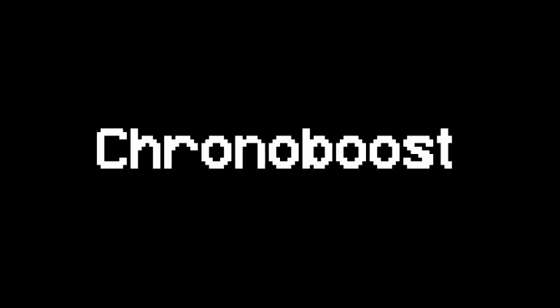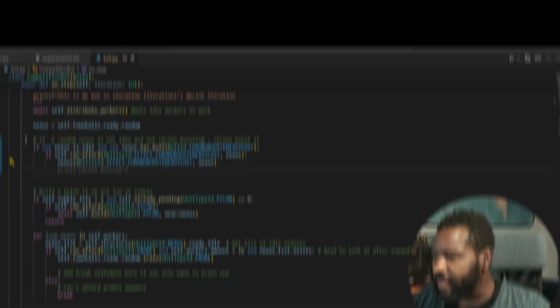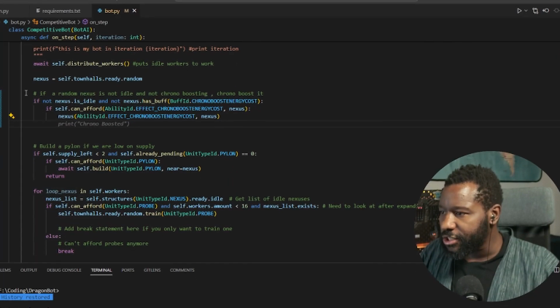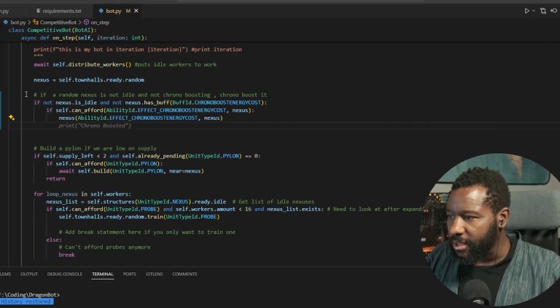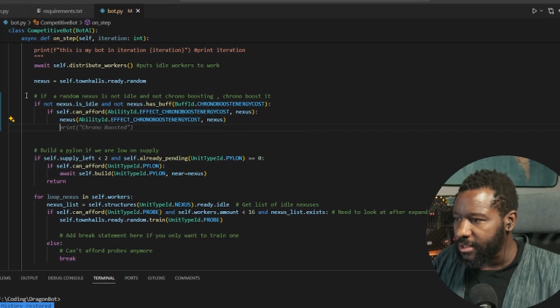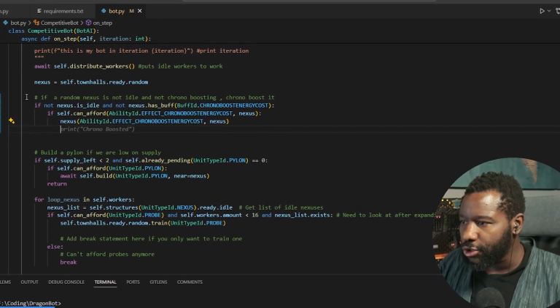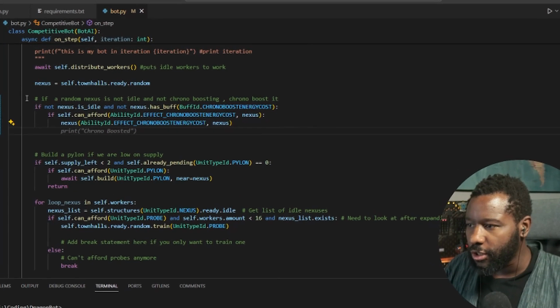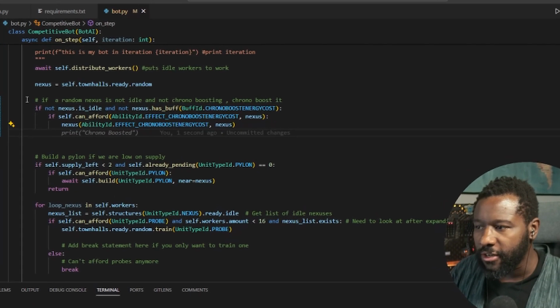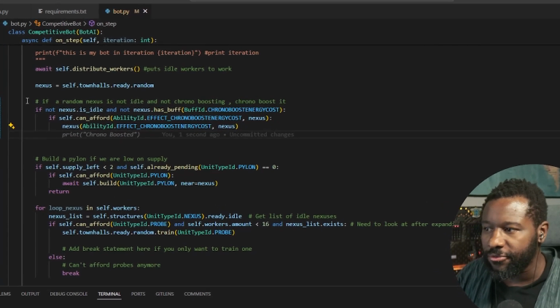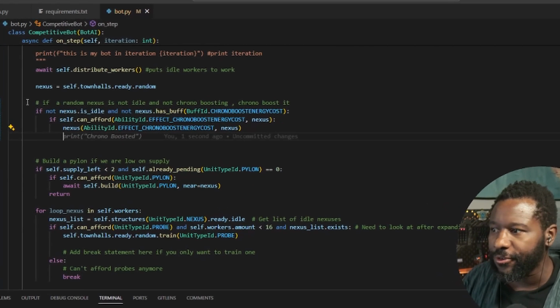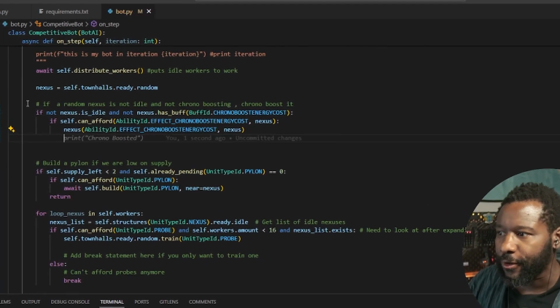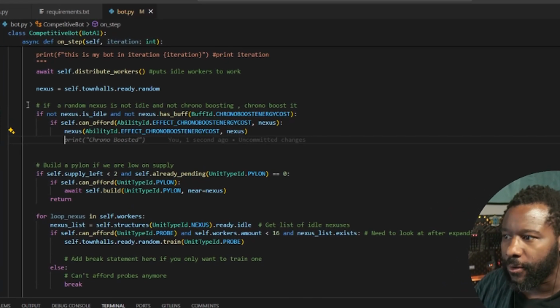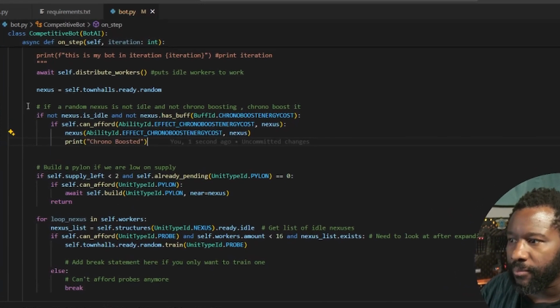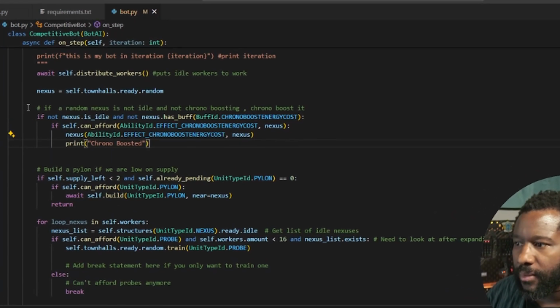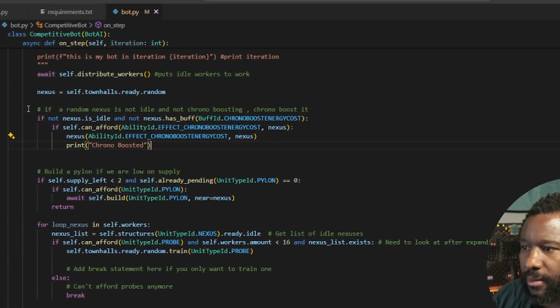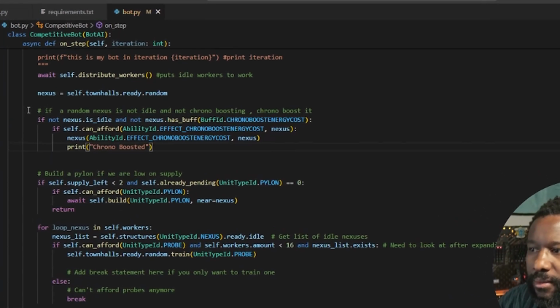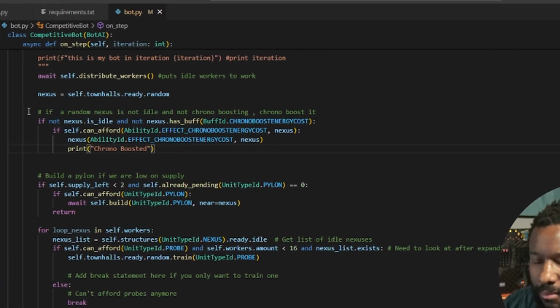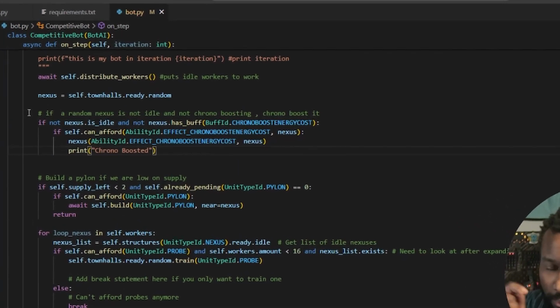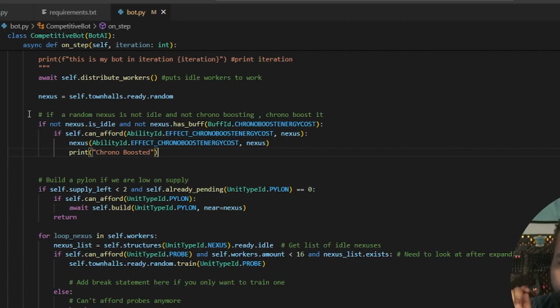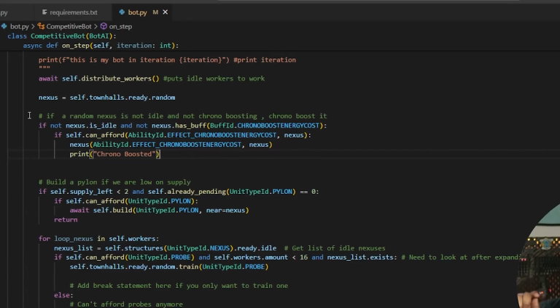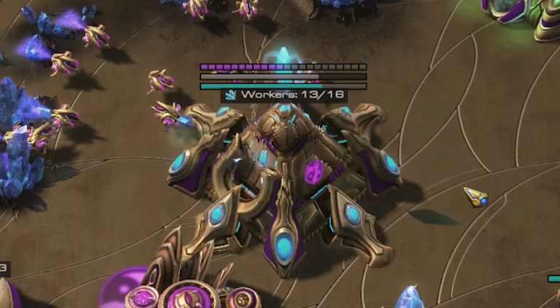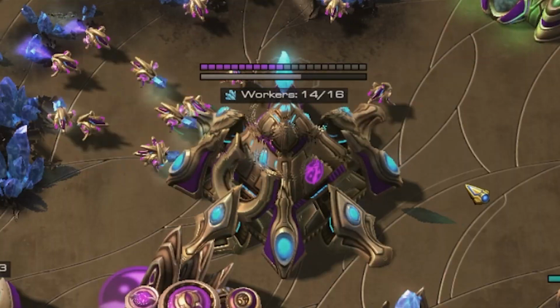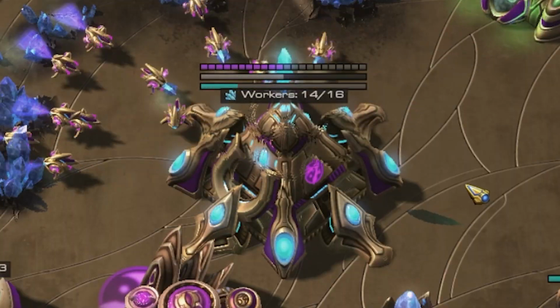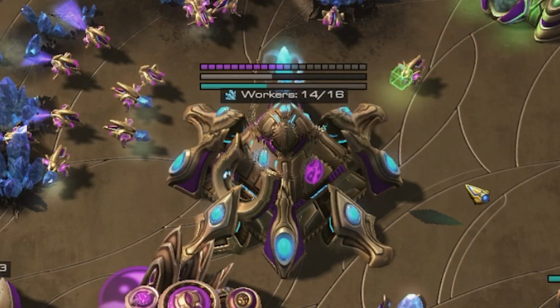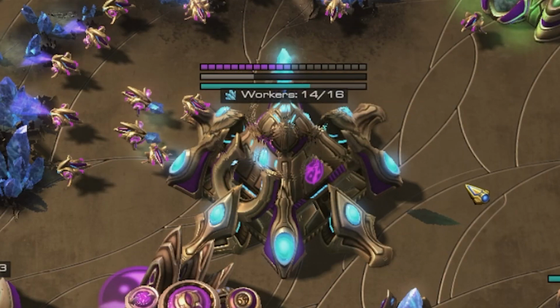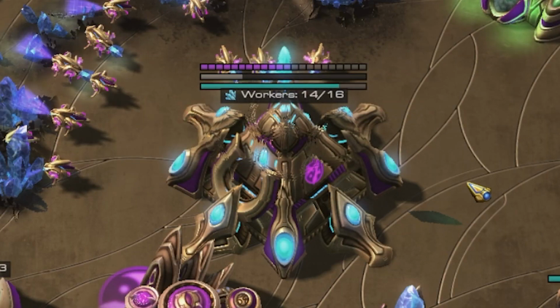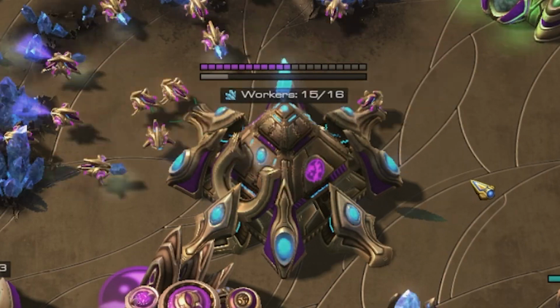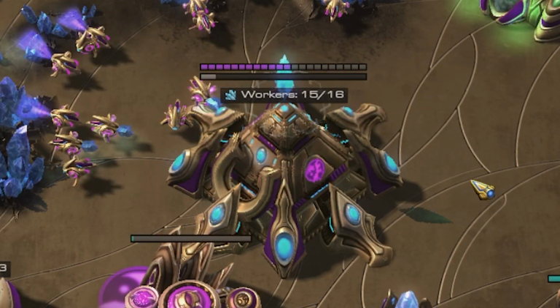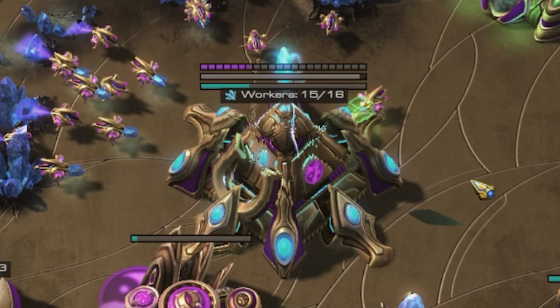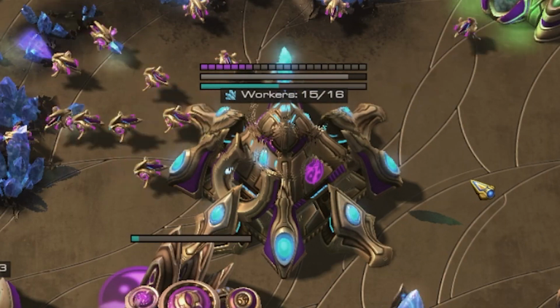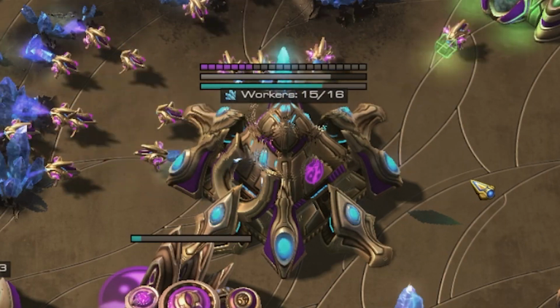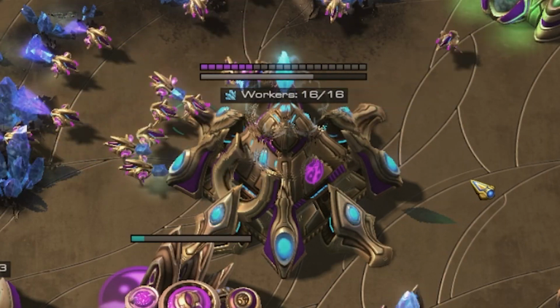Chrono boost is straightforward. I just took the ability into an if statement — target the nexus when it's not idle. Done.